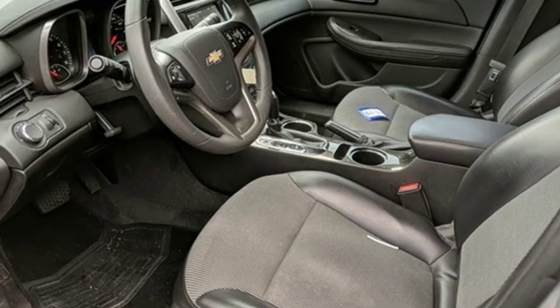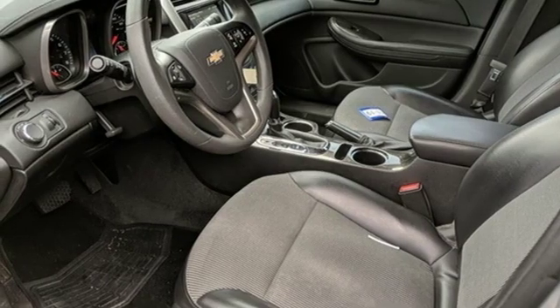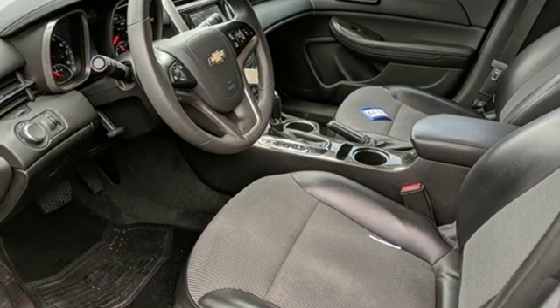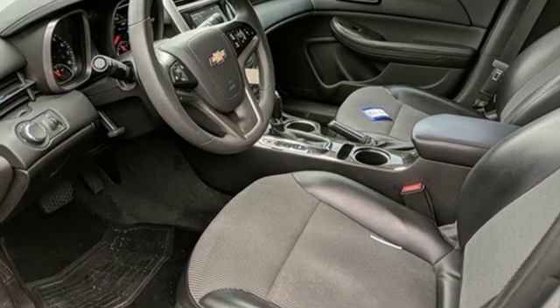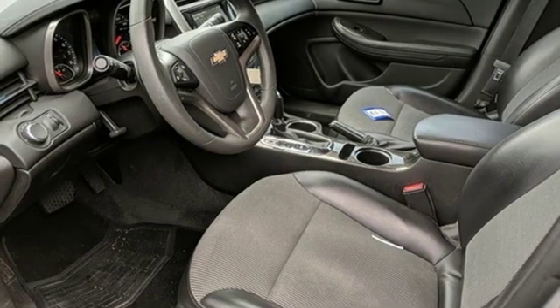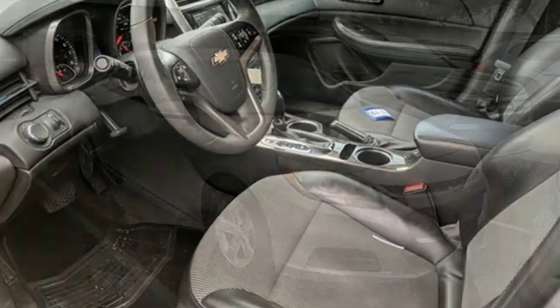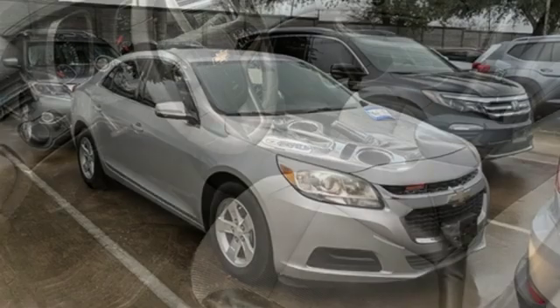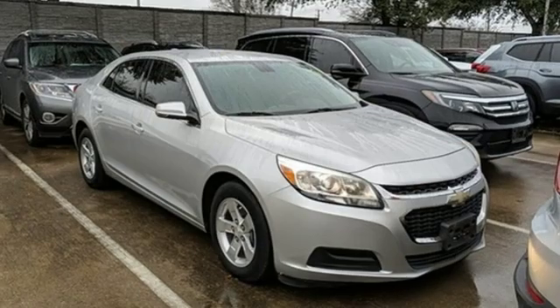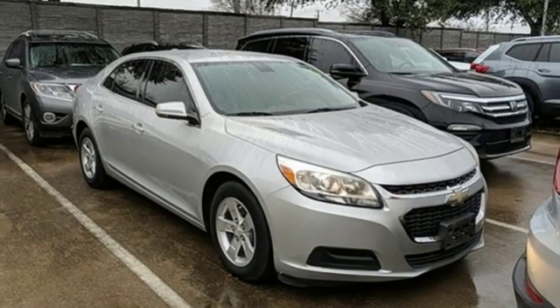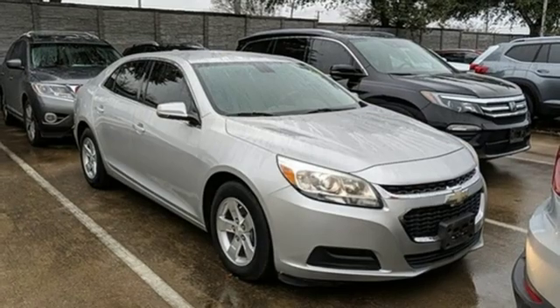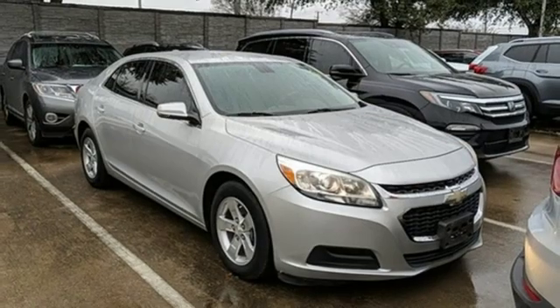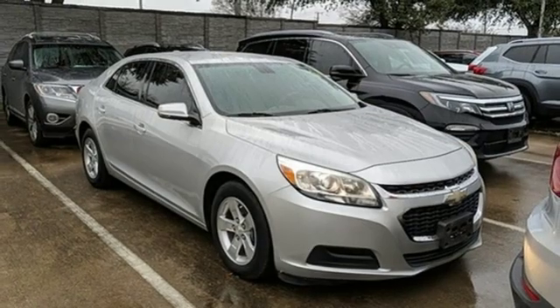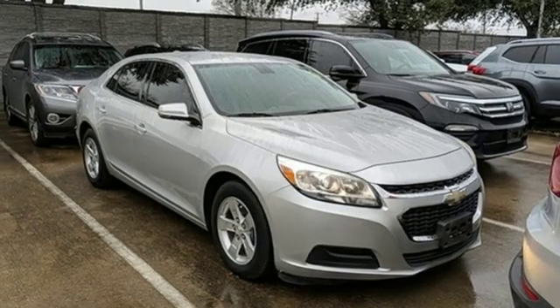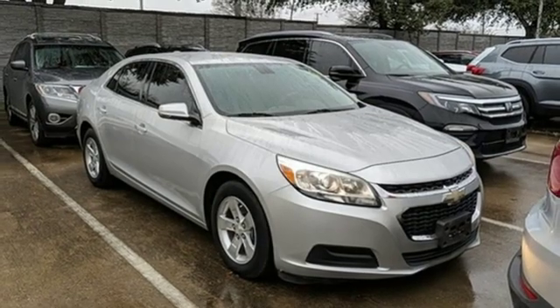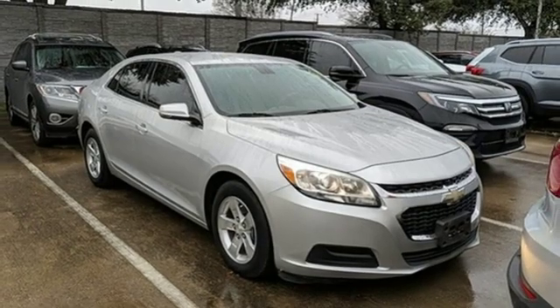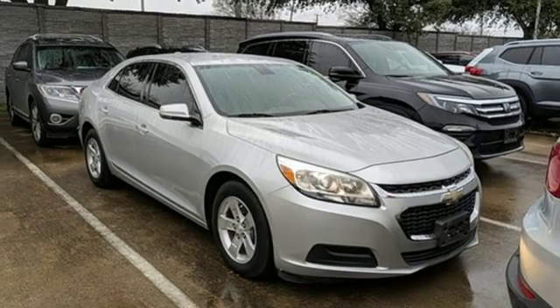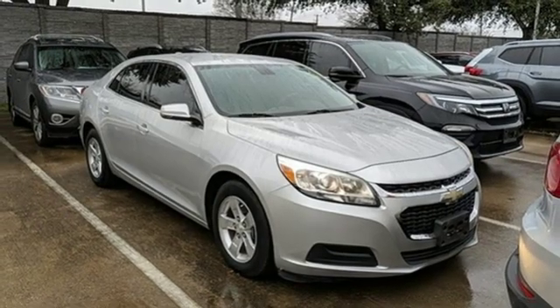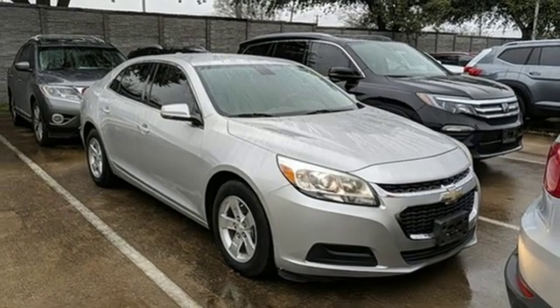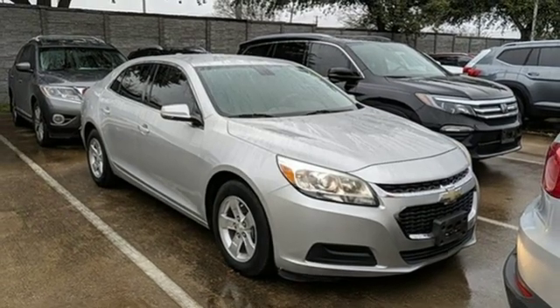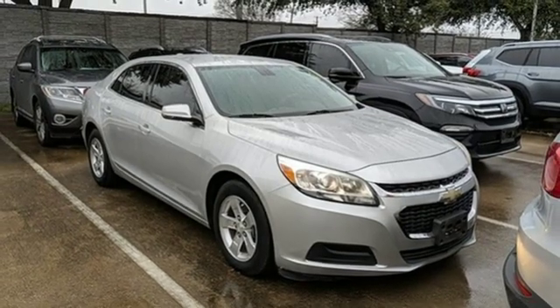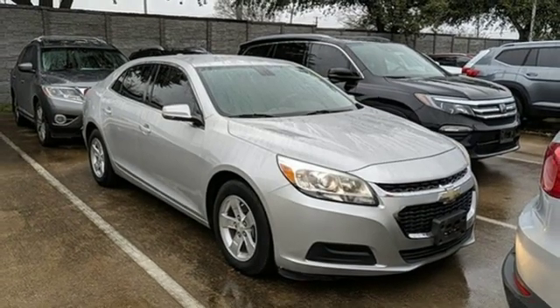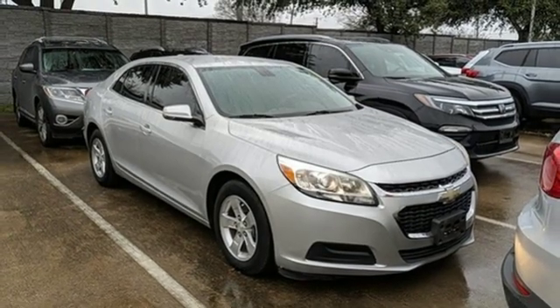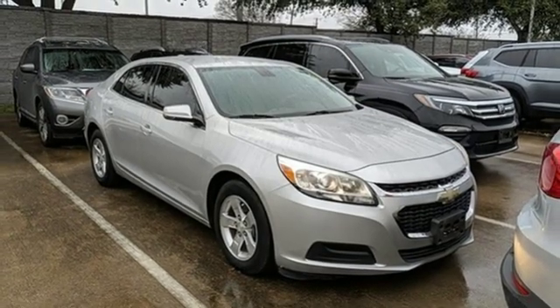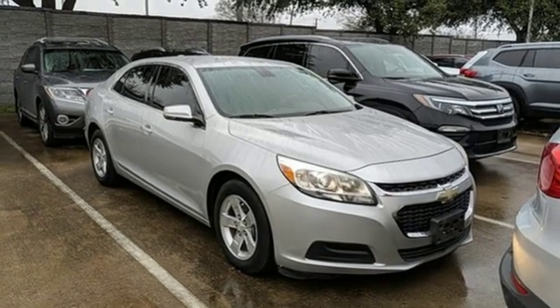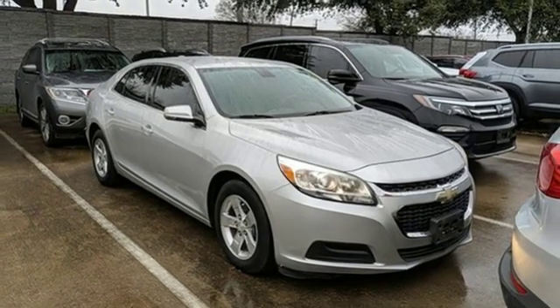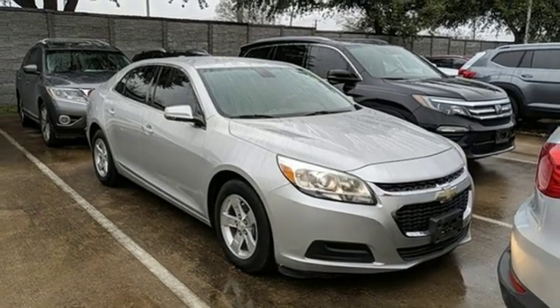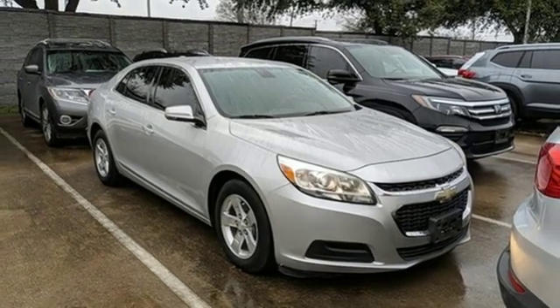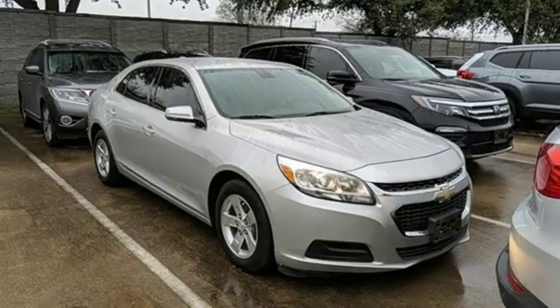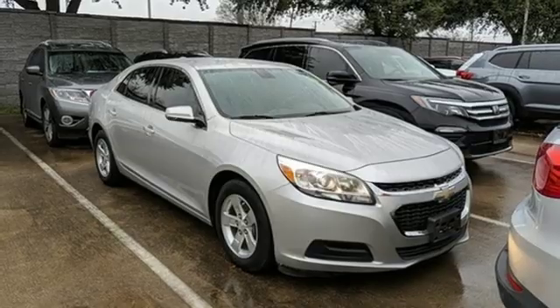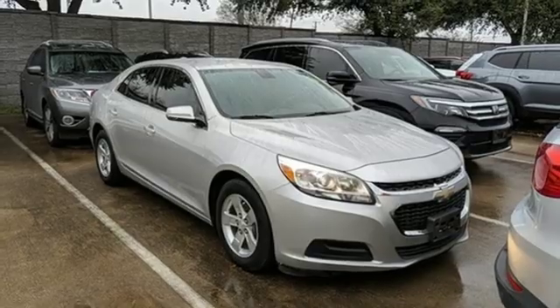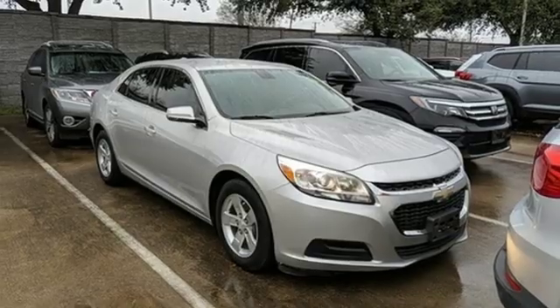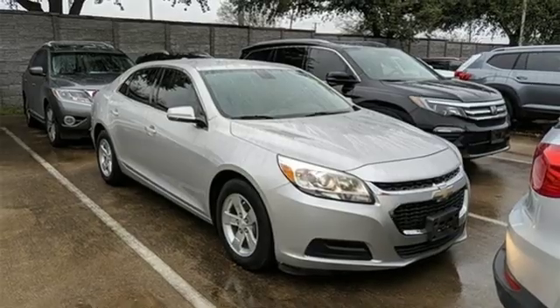Chevy, 100 years of icons. Stop in for a test drive and make it yours today.